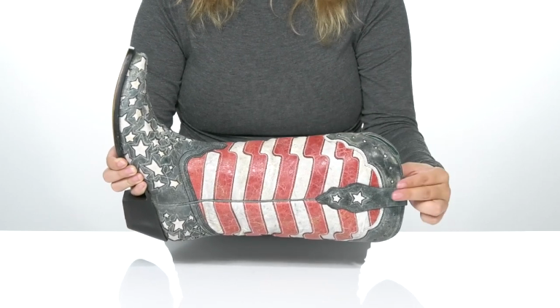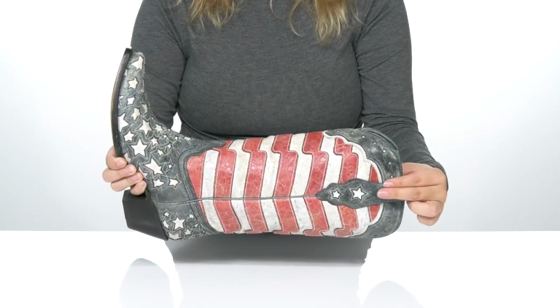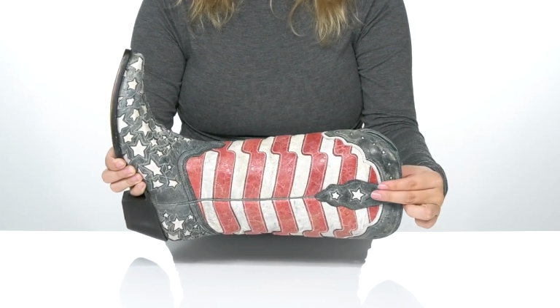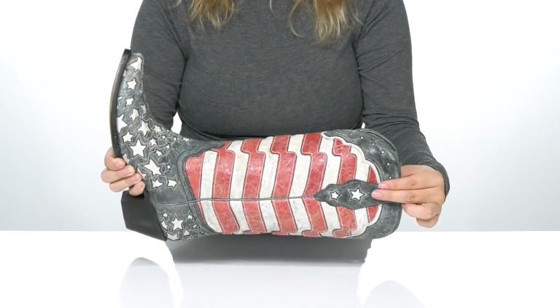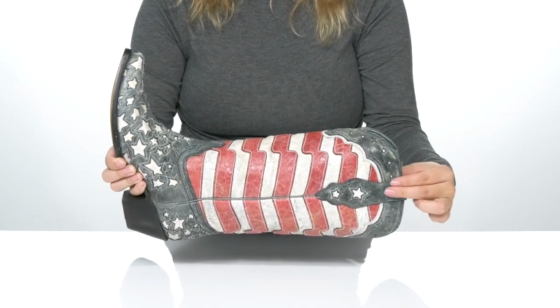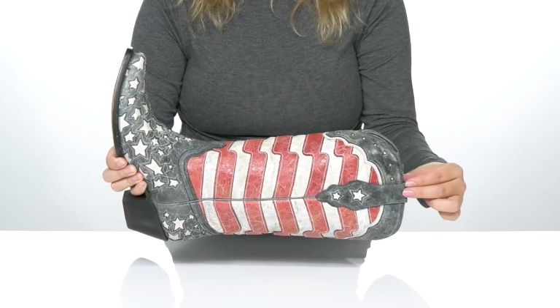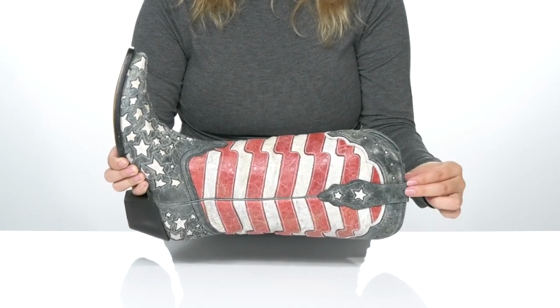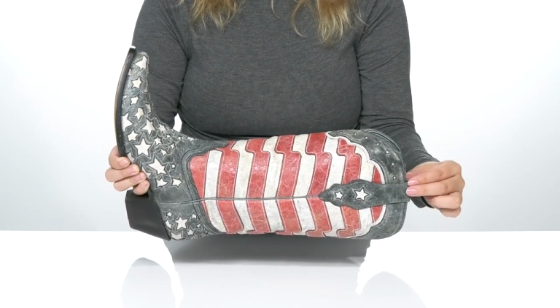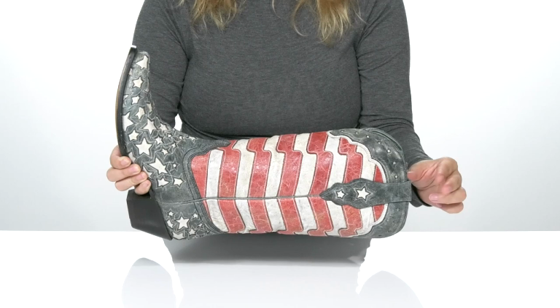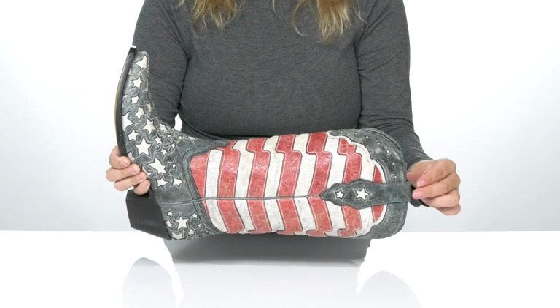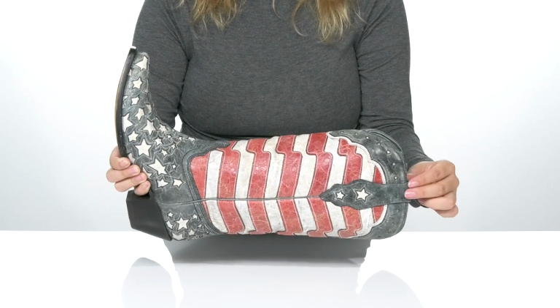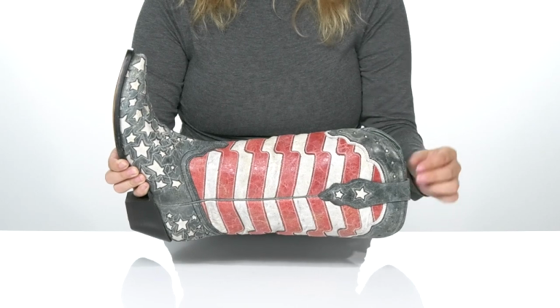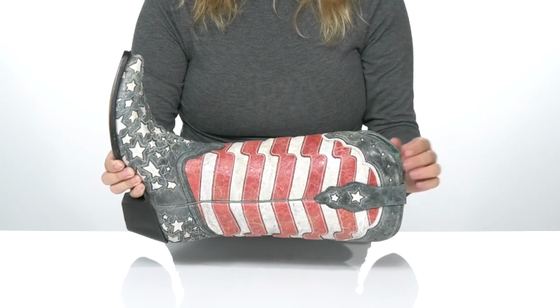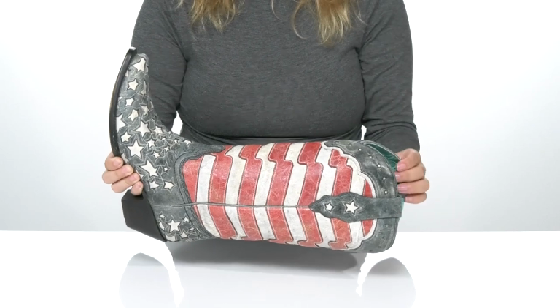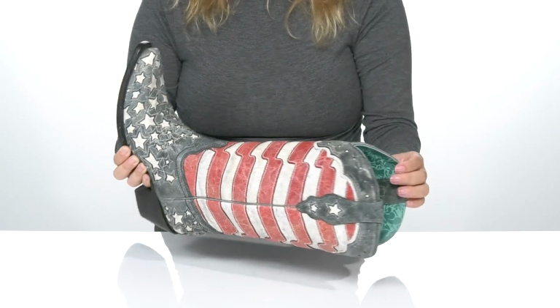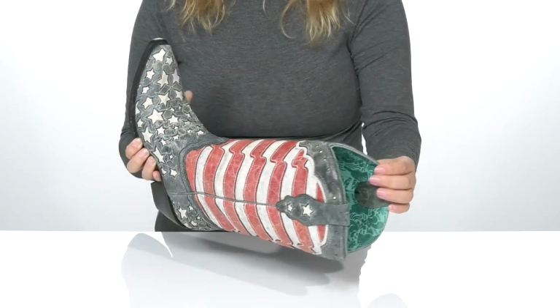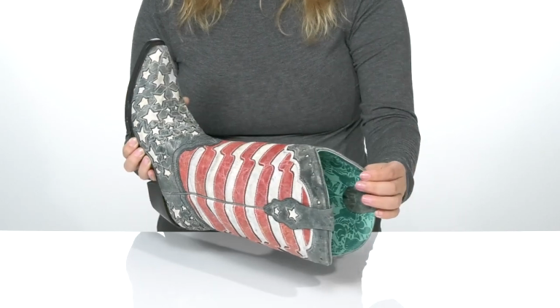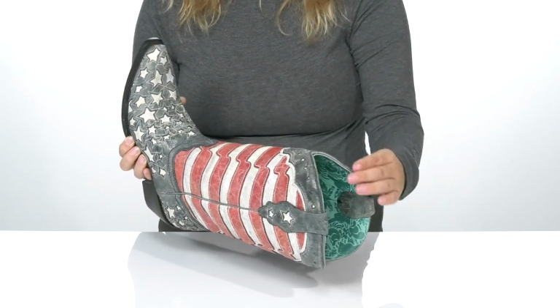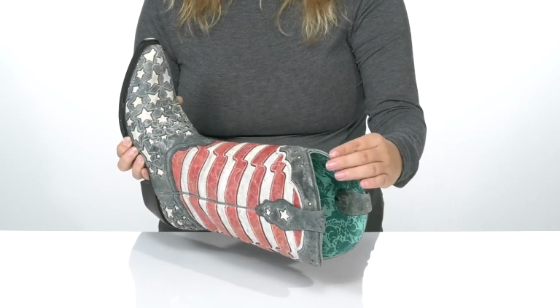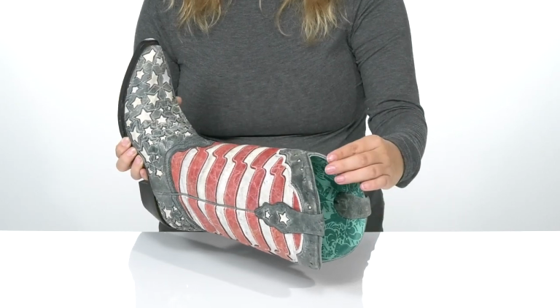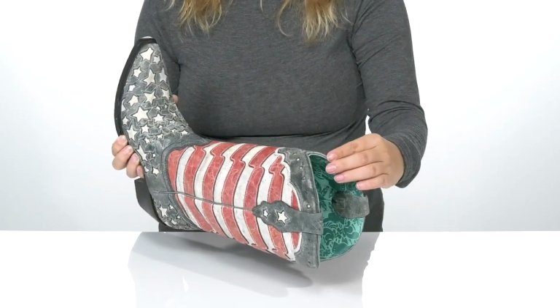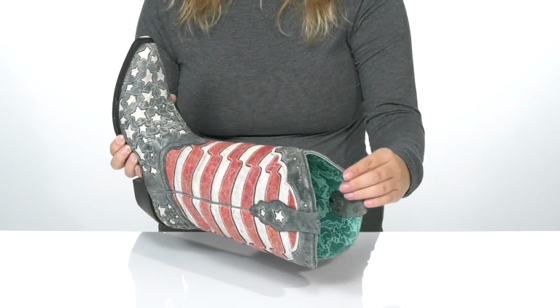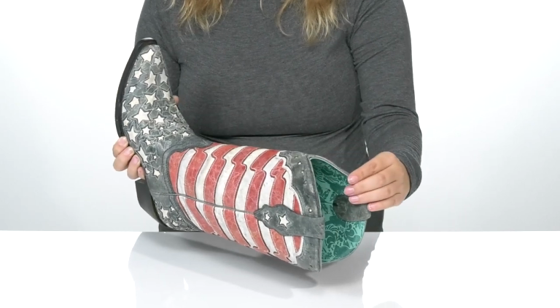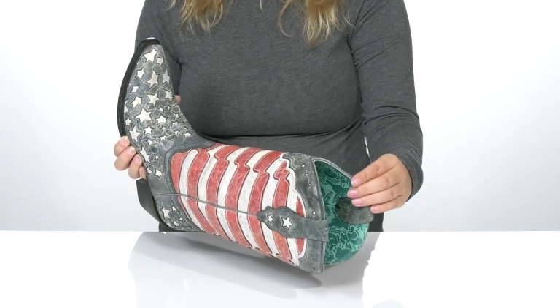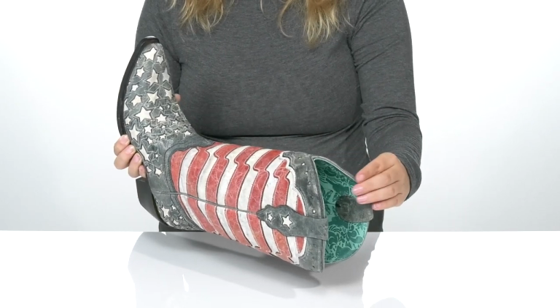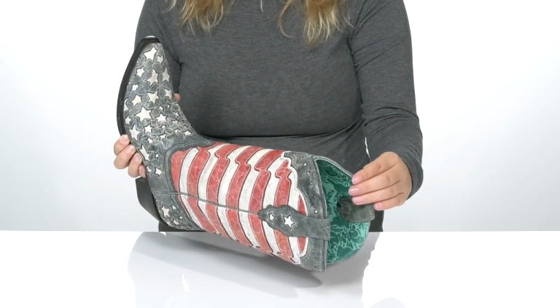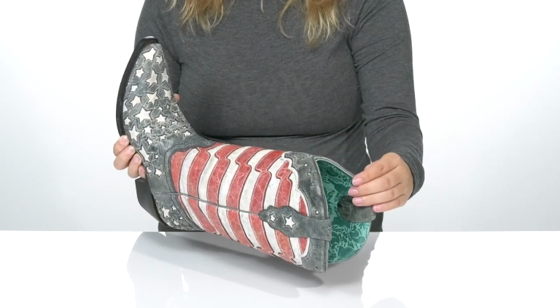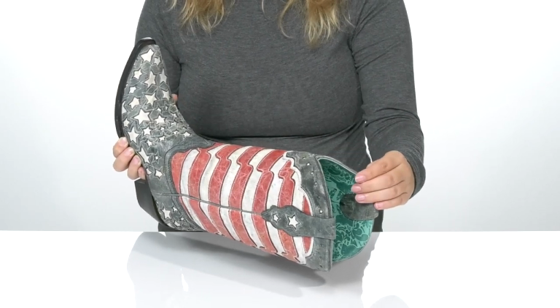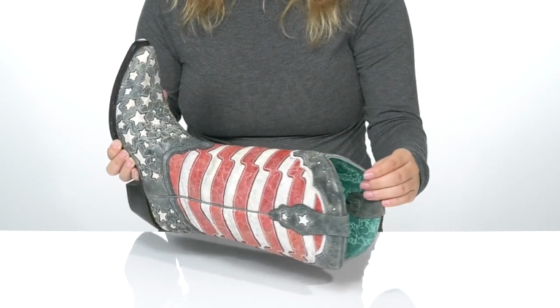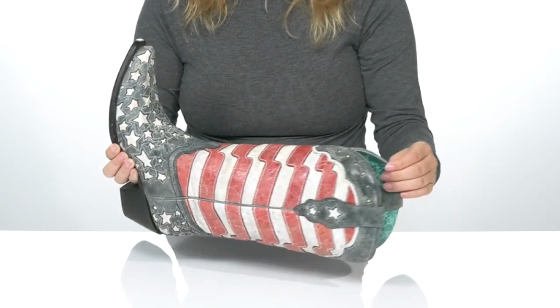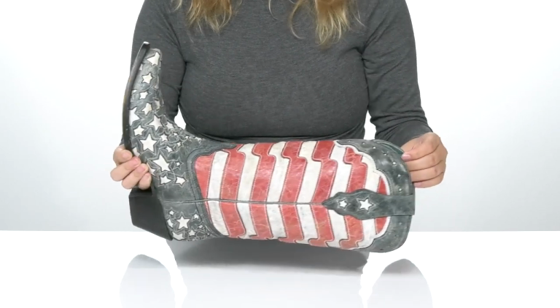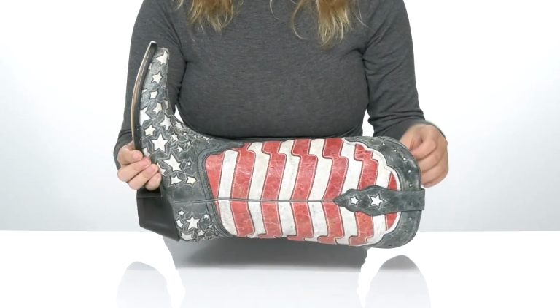At the top on each side is a pull tab to help you slip them on. Inside is a leather lining with a cushioned footbed for comfort.